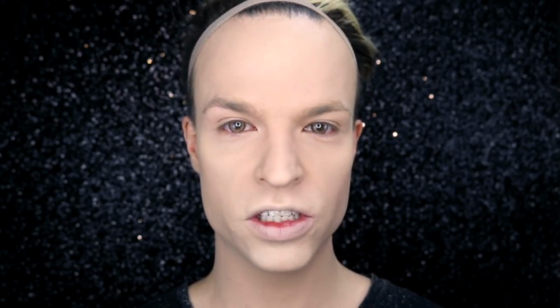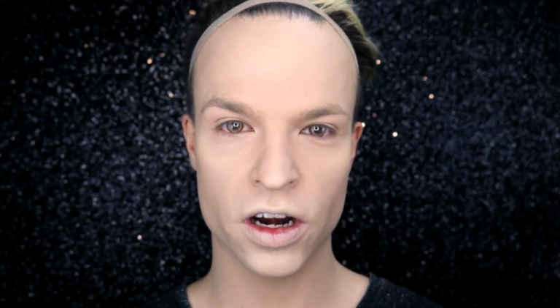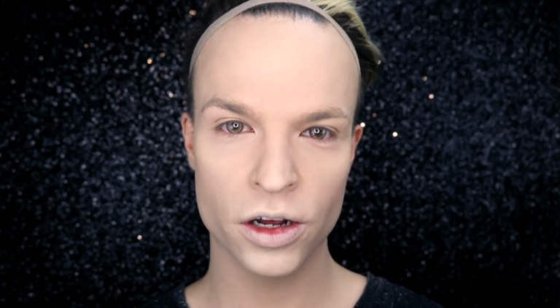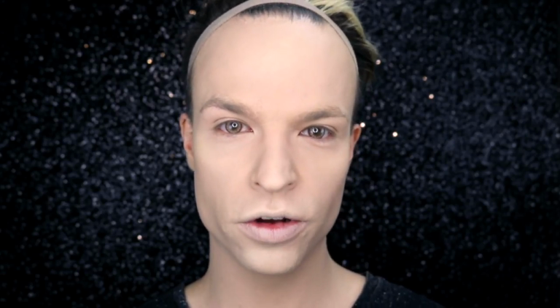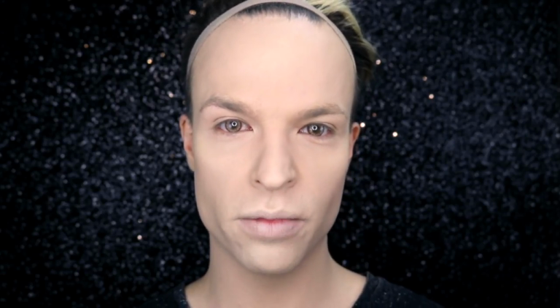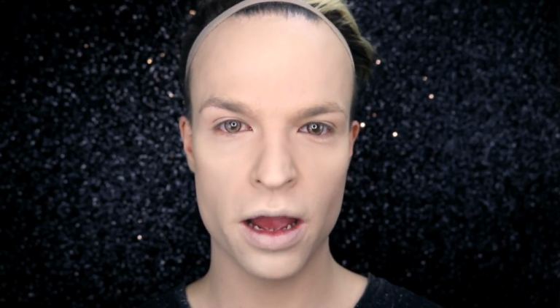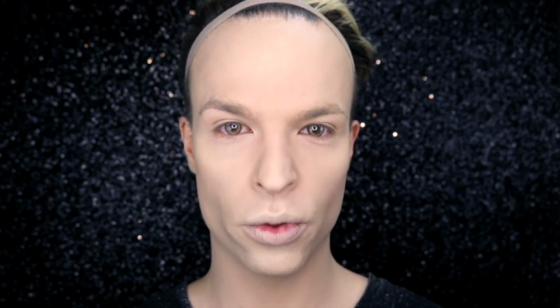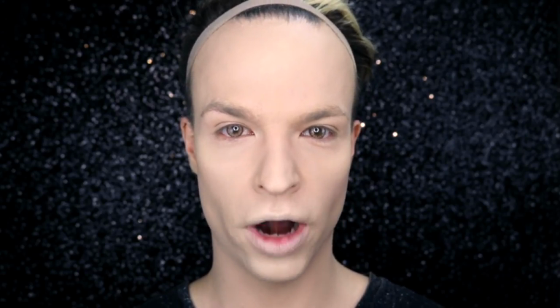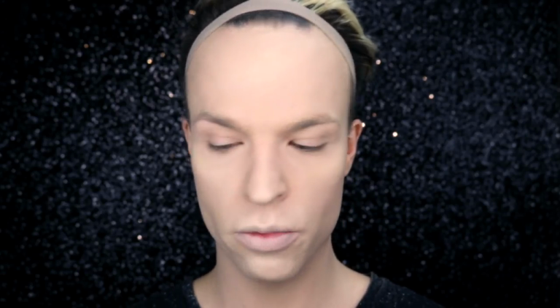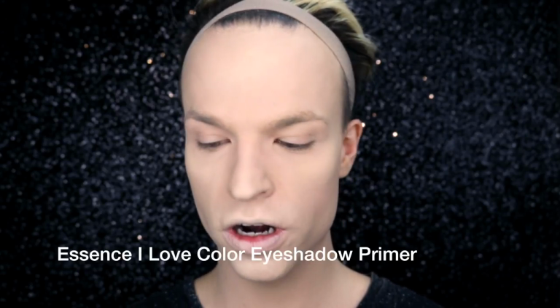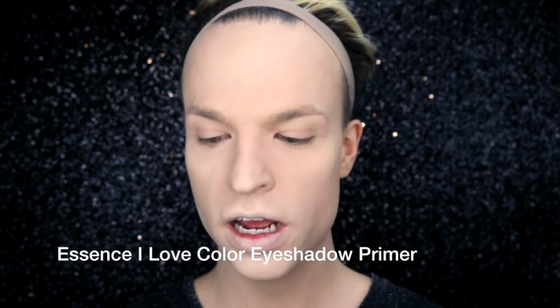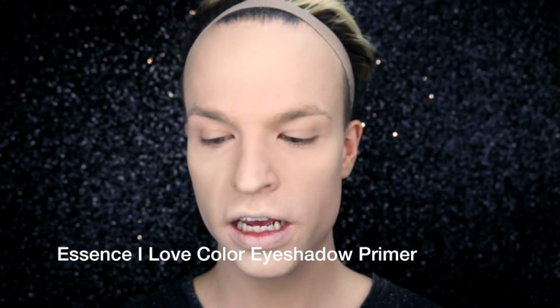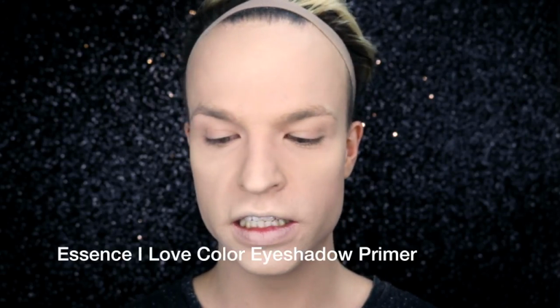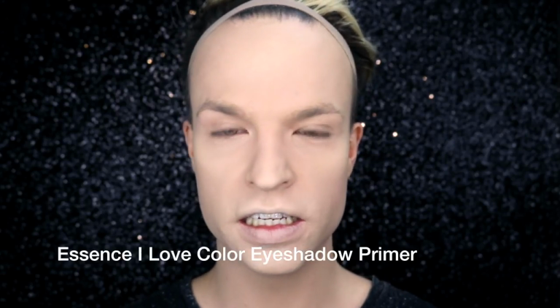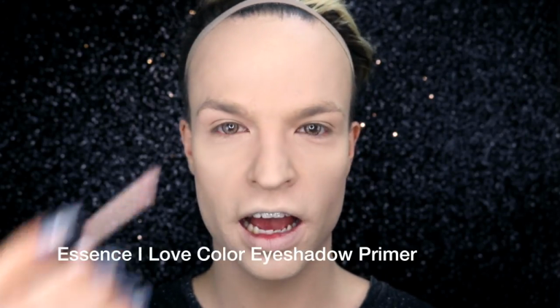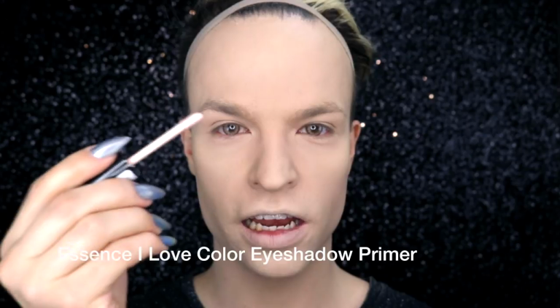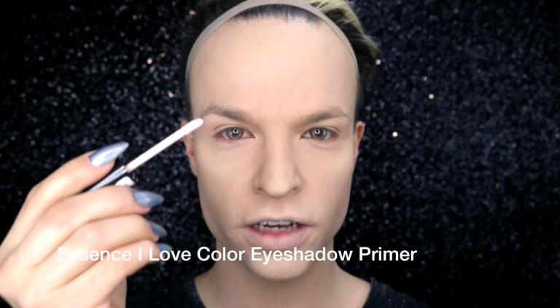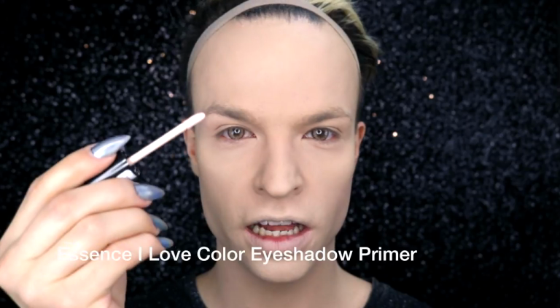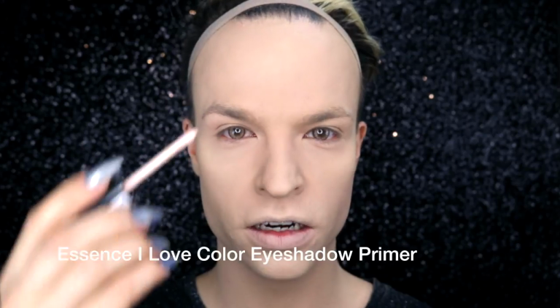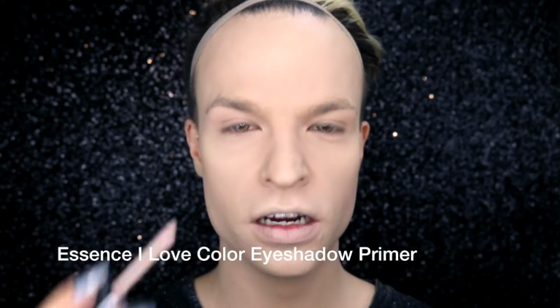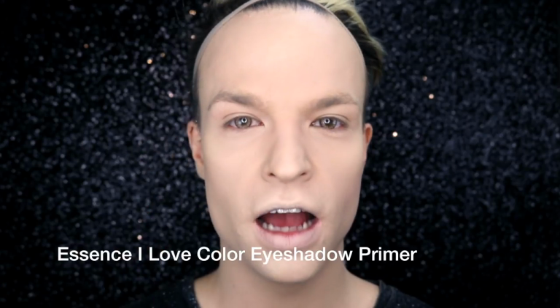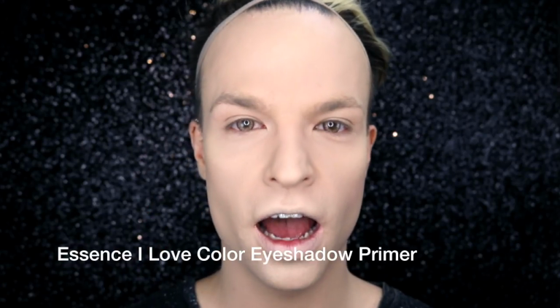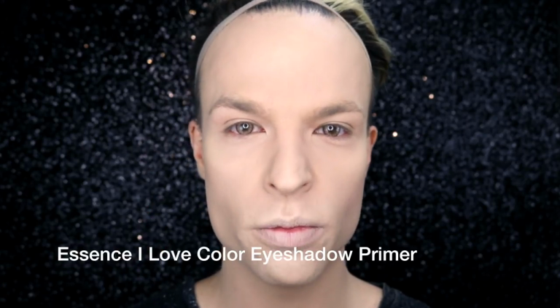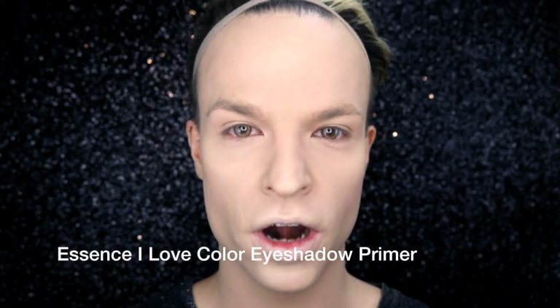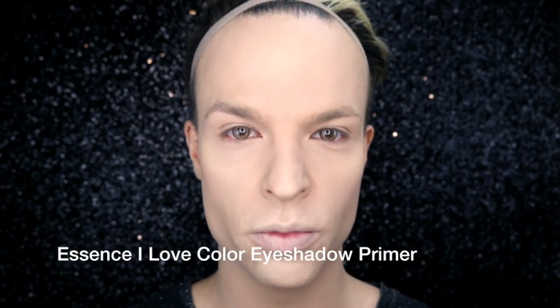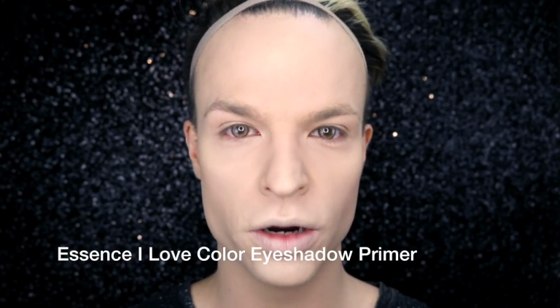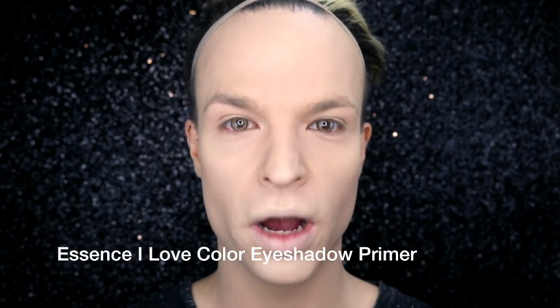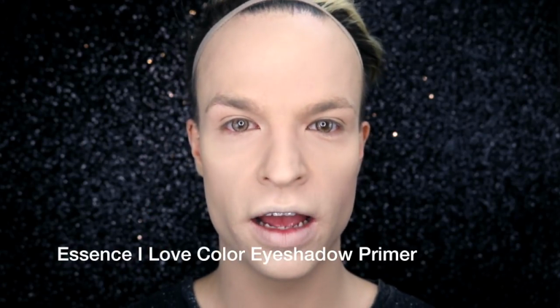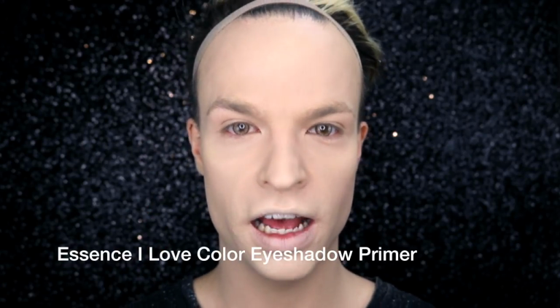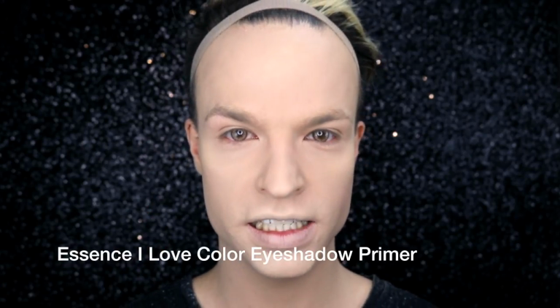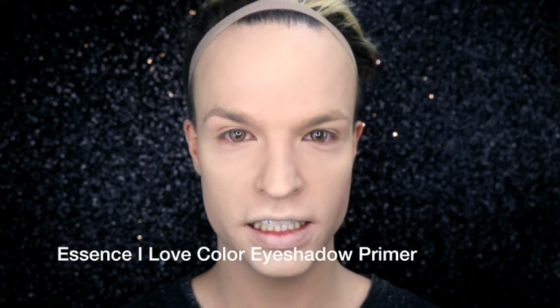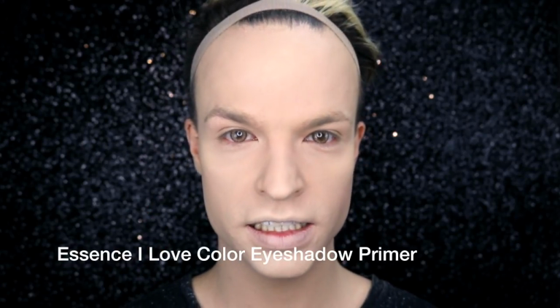I'm starting with my primer. It's the I Love Color Eye Primer by Essence.